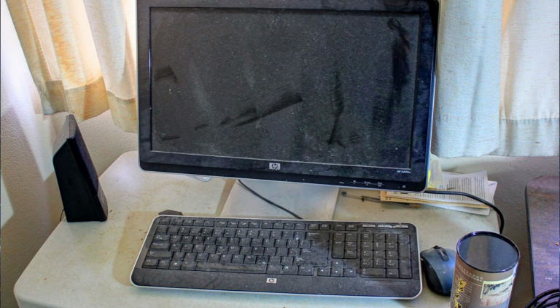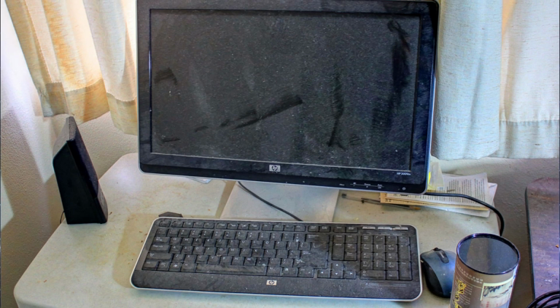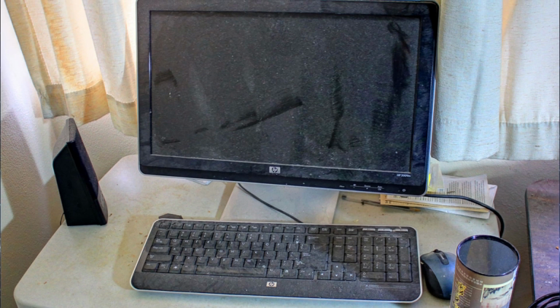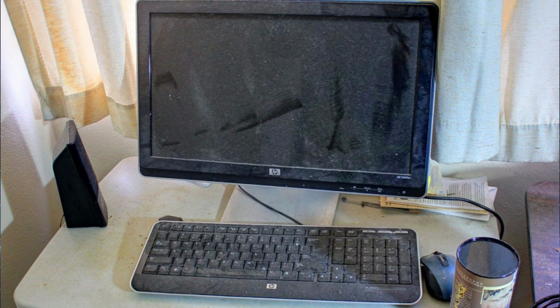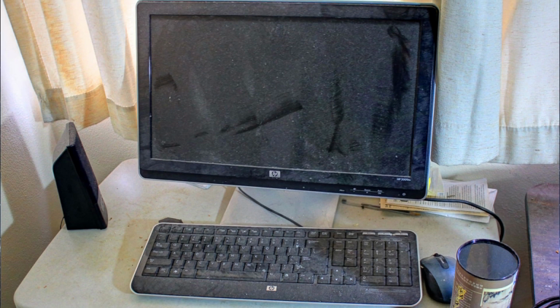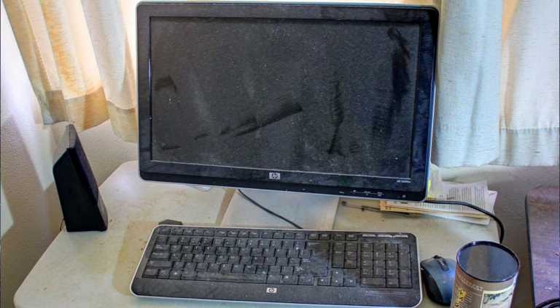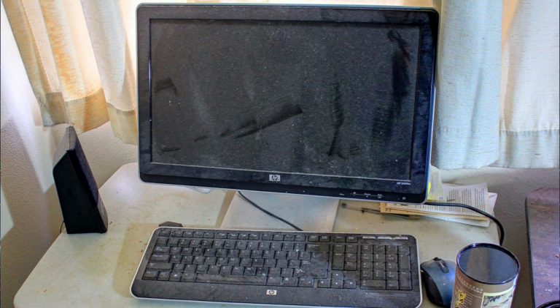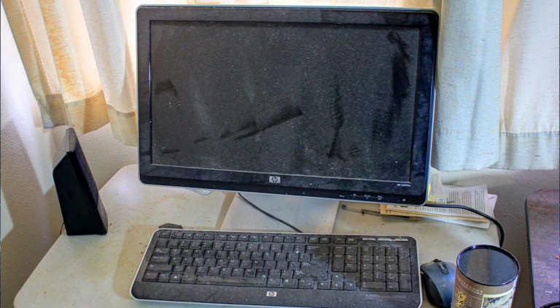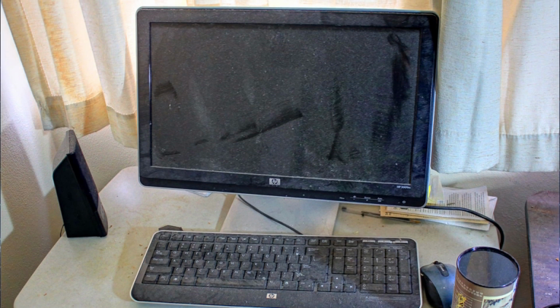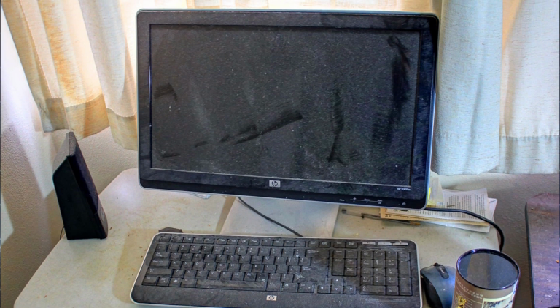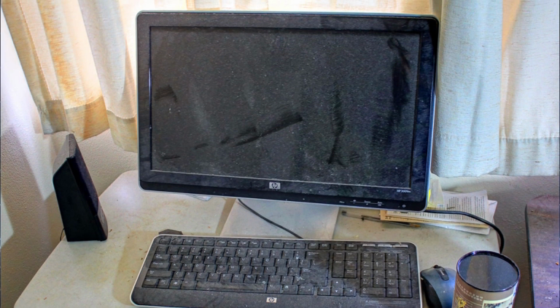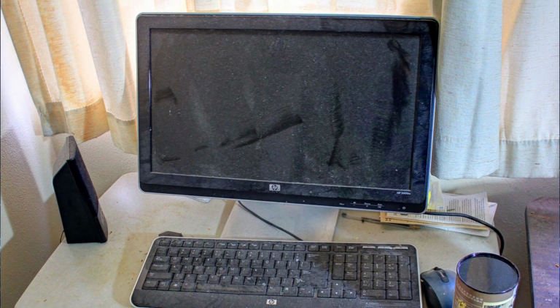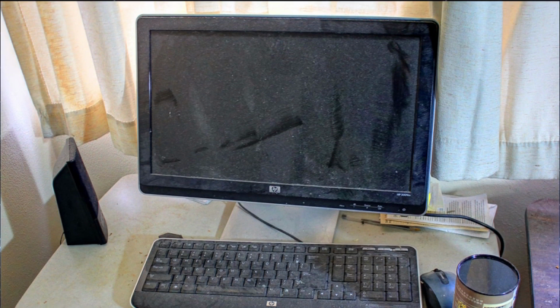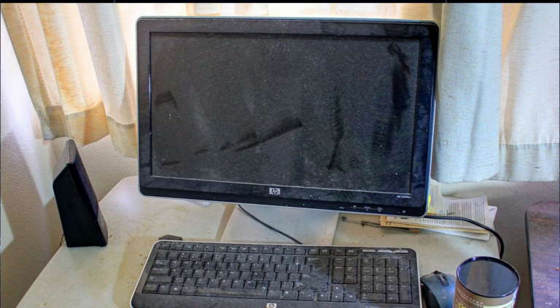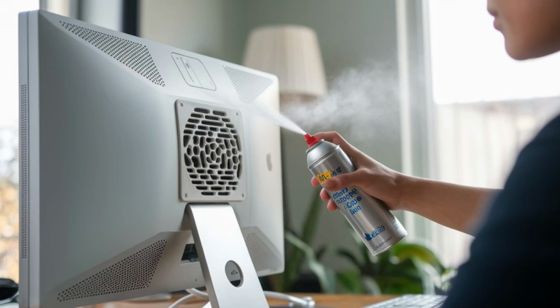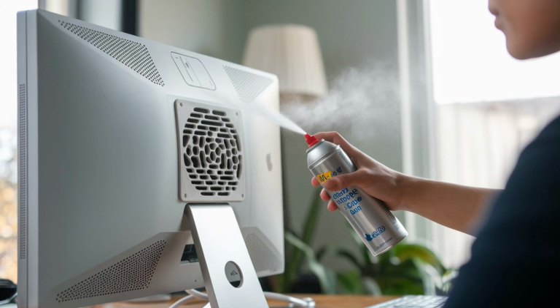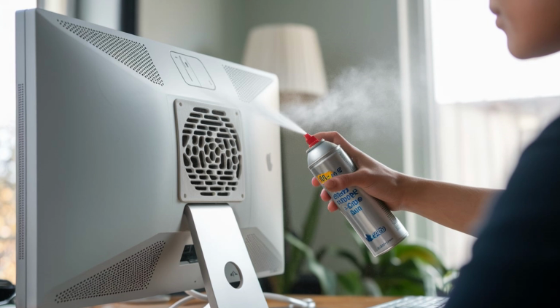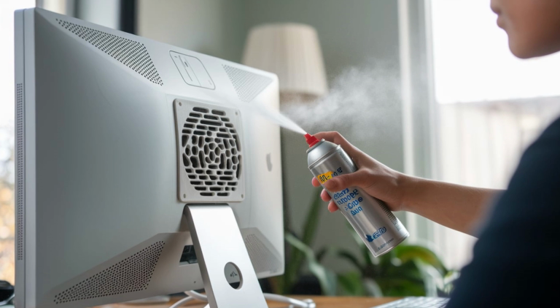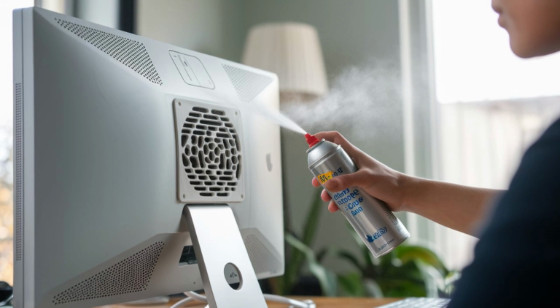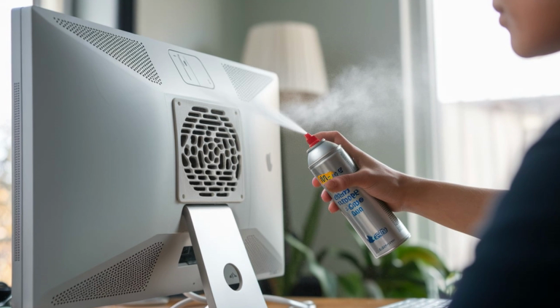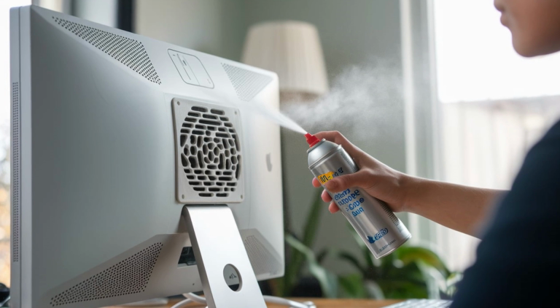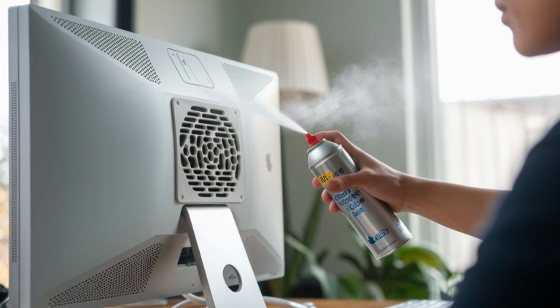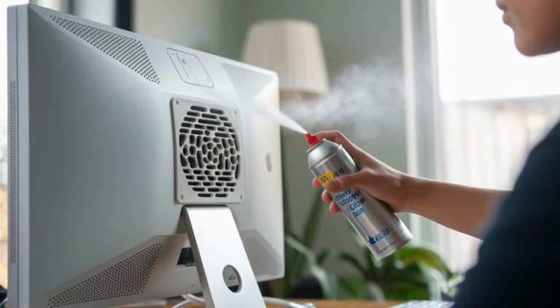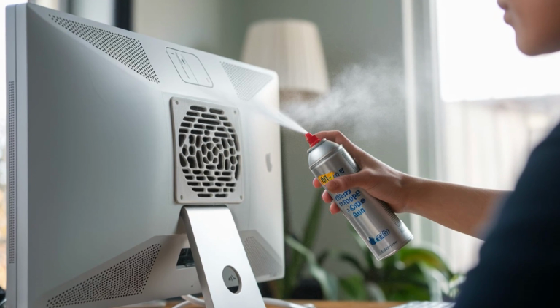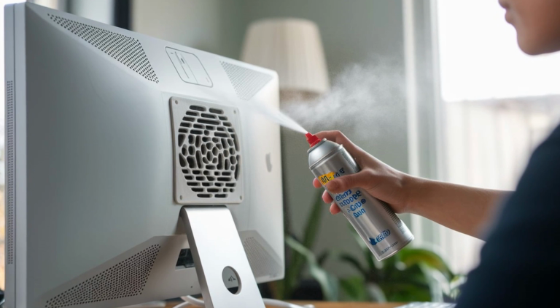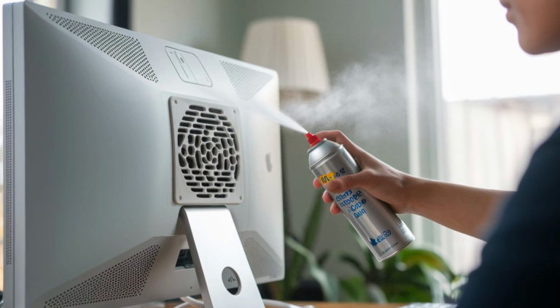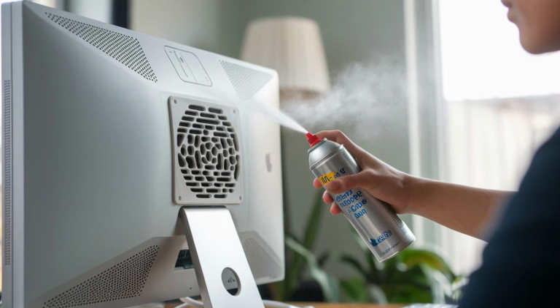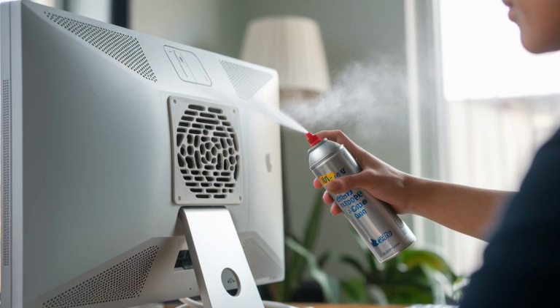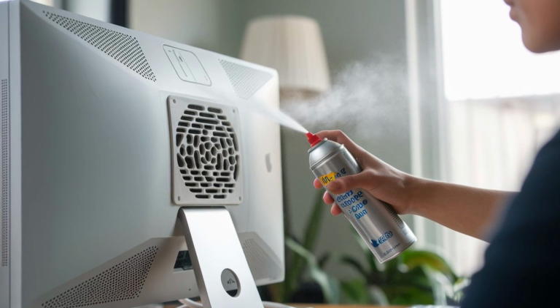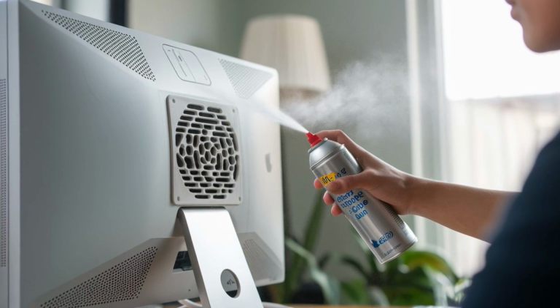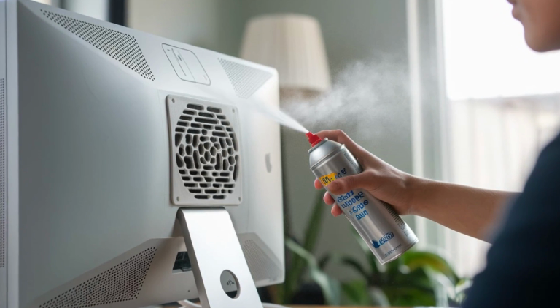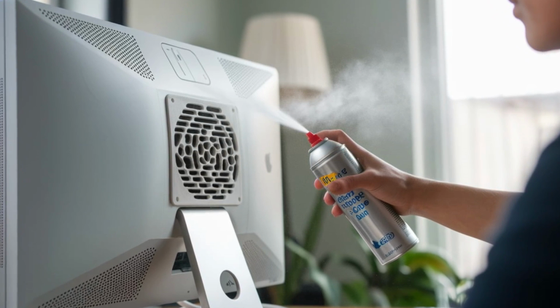And don't forget, dust buildup can cause overheating. Clean your monitor's vents to keep it cool and prevent flickering.